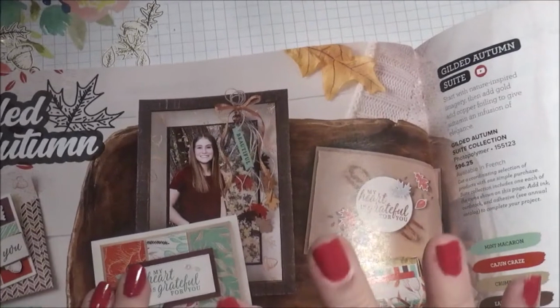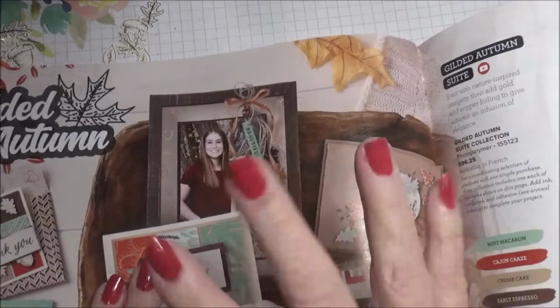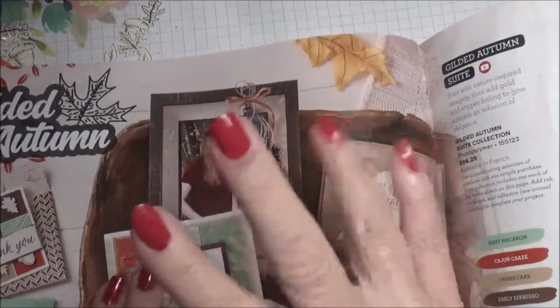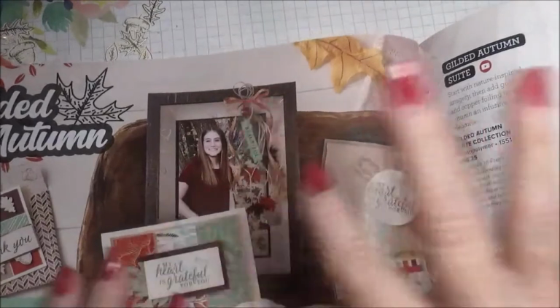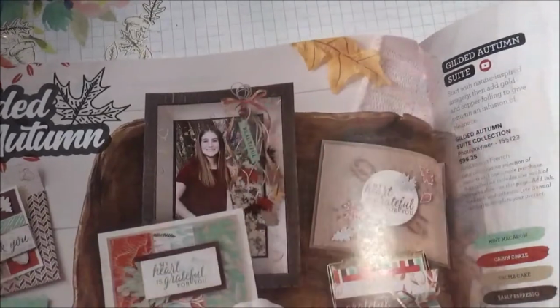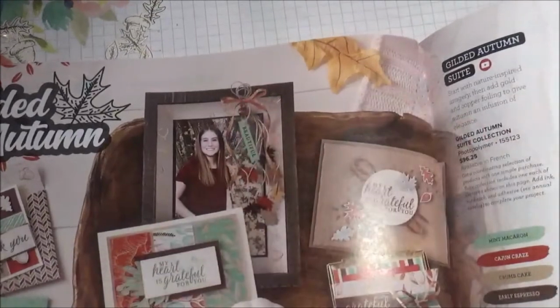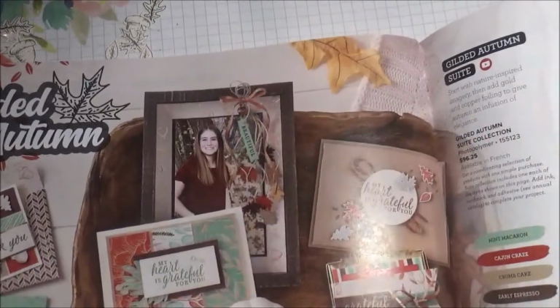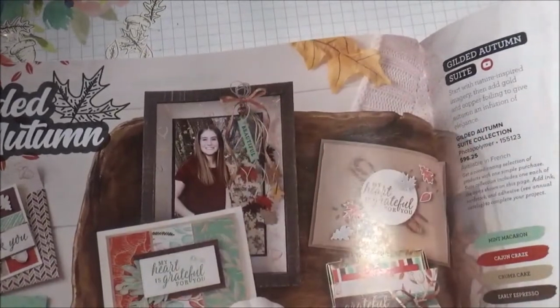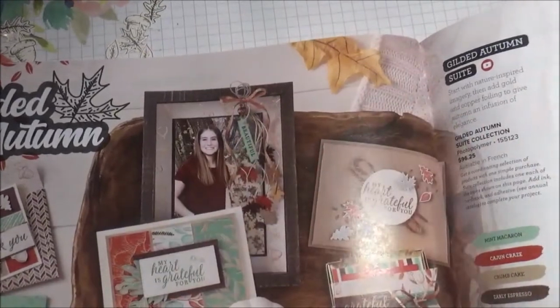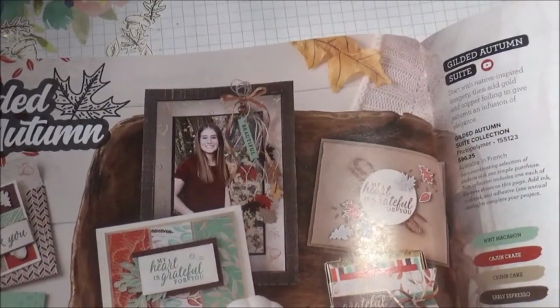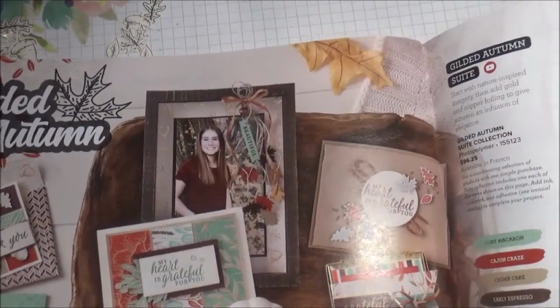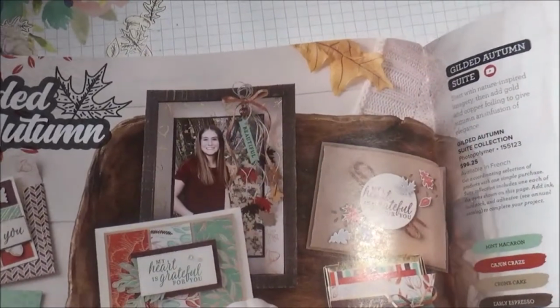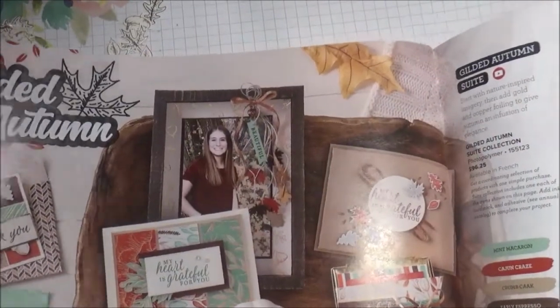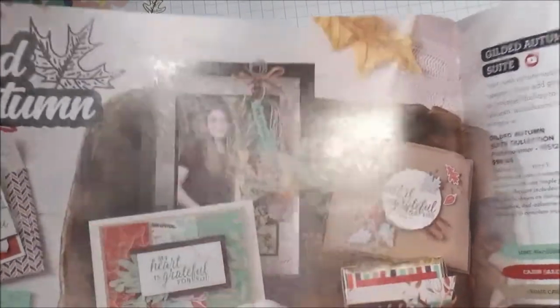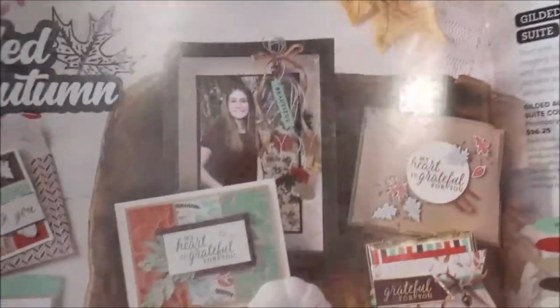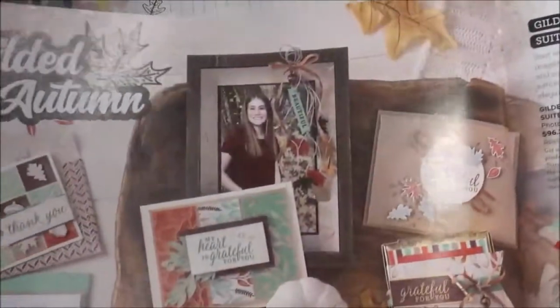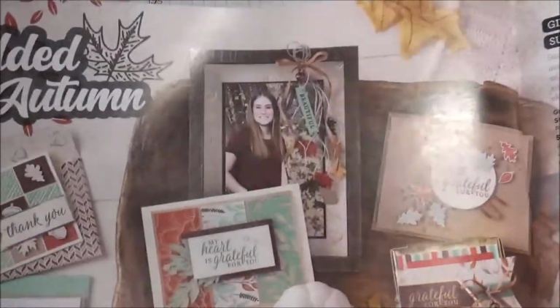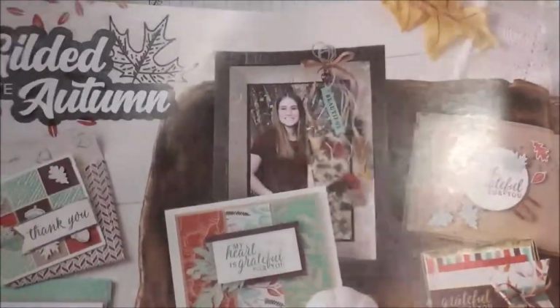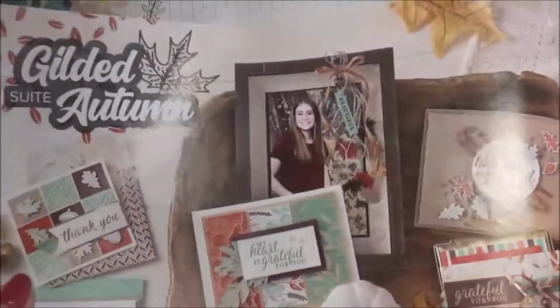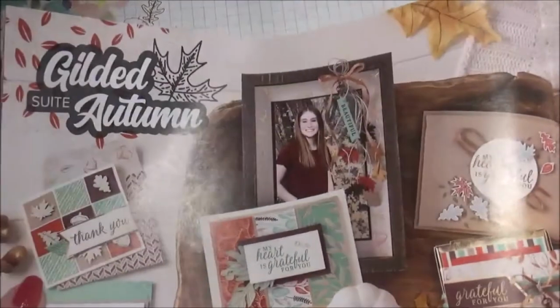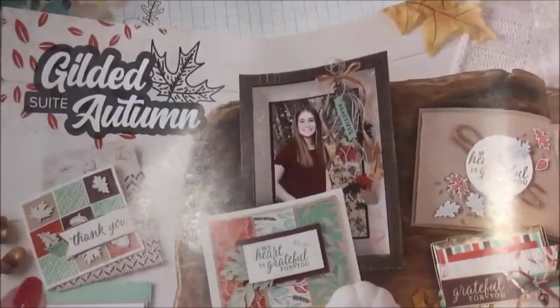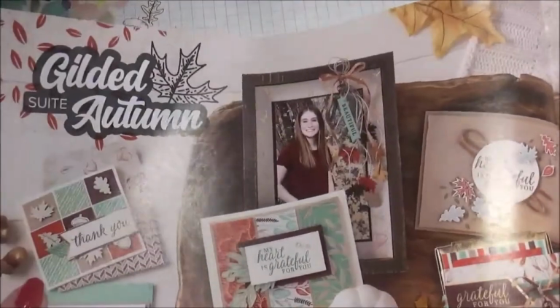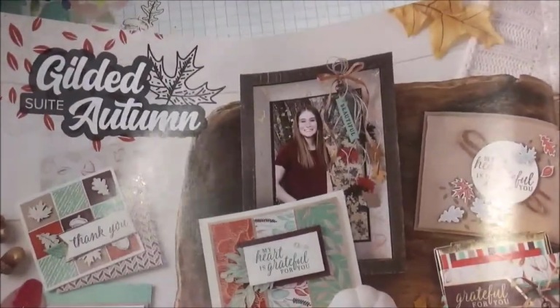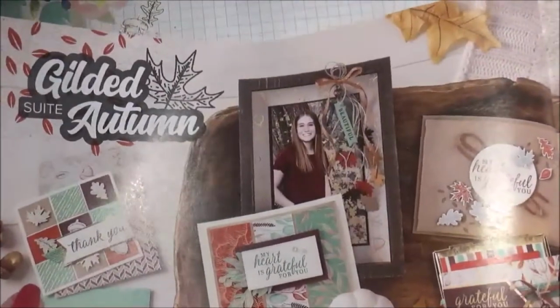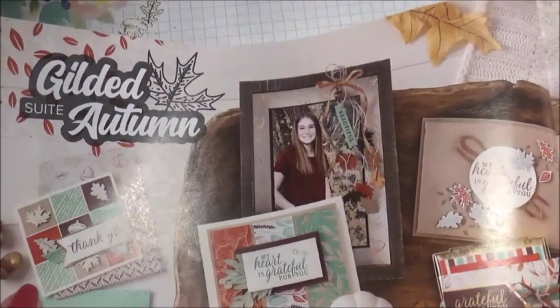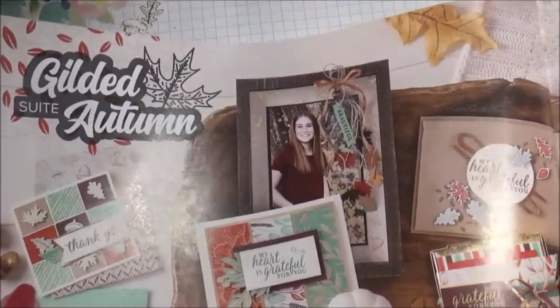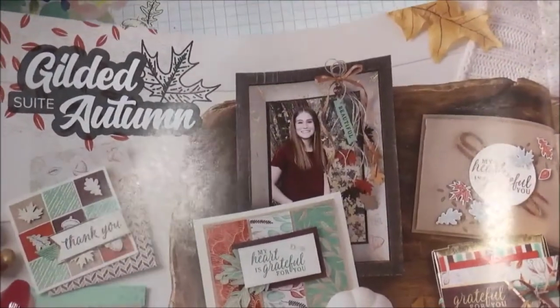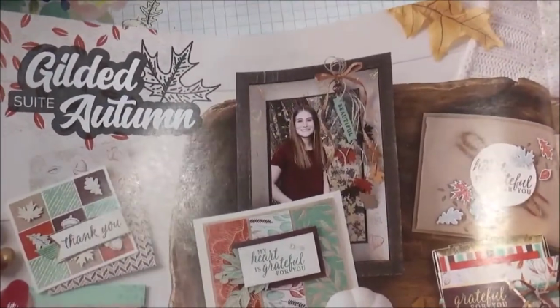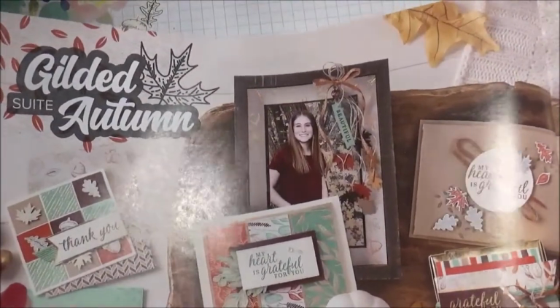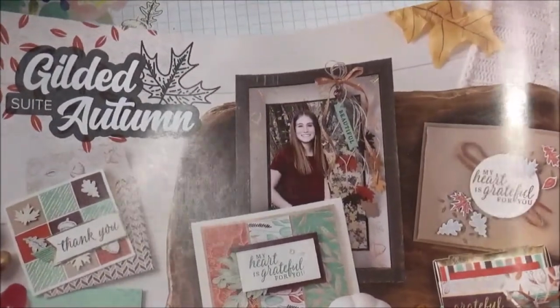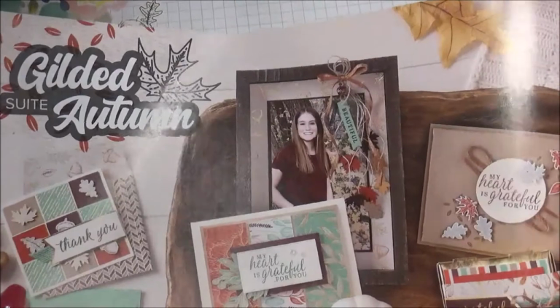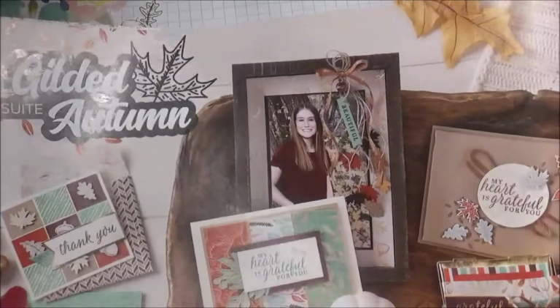Hi, Sharon Brennan here, Cottage Lane Stamper. I'm an independent Stamping Up demonstrator from the United States.